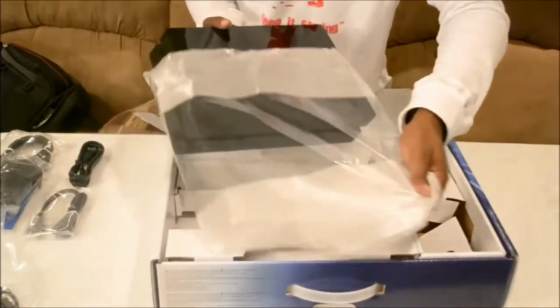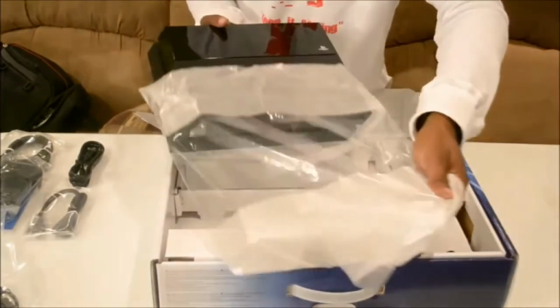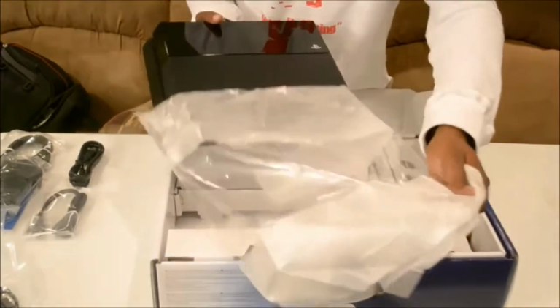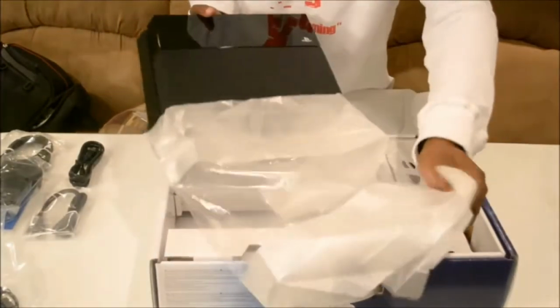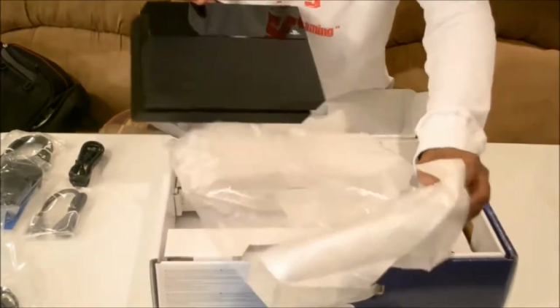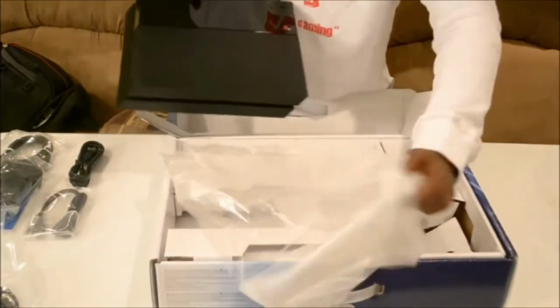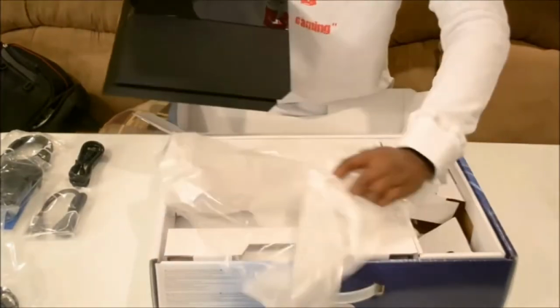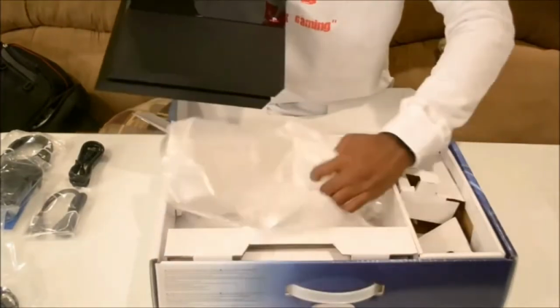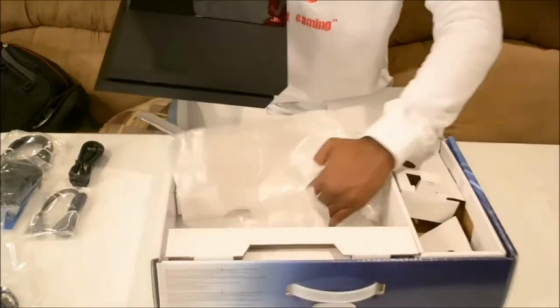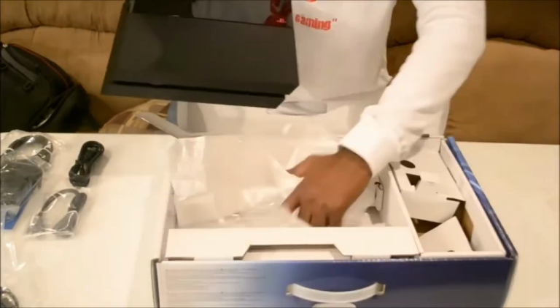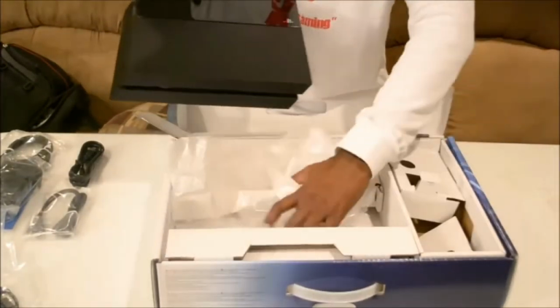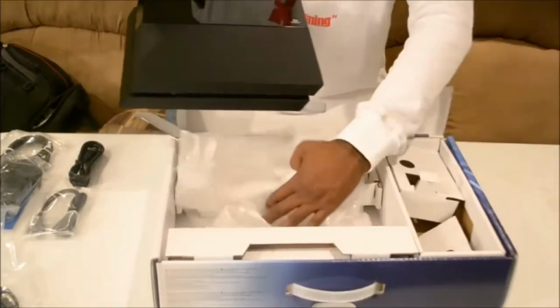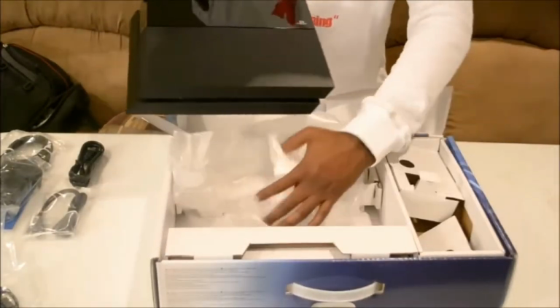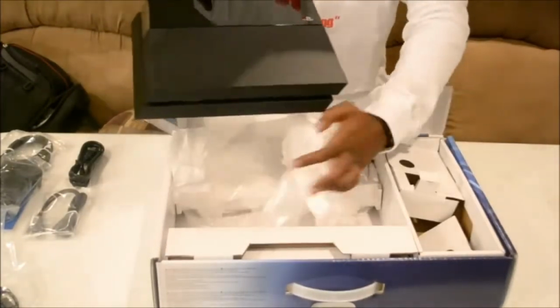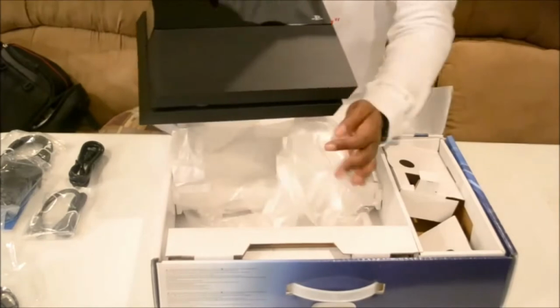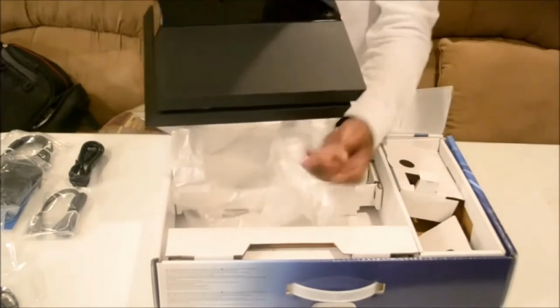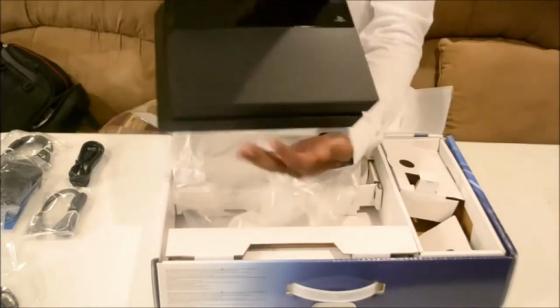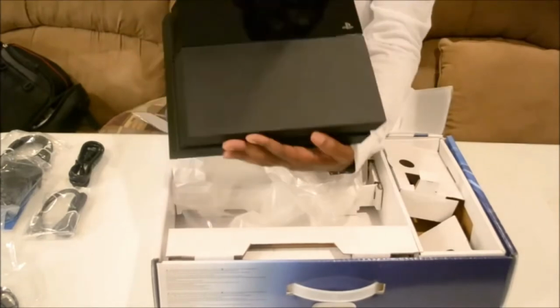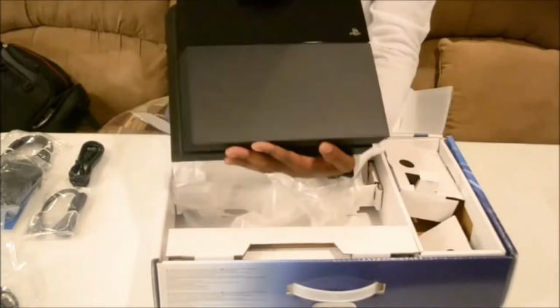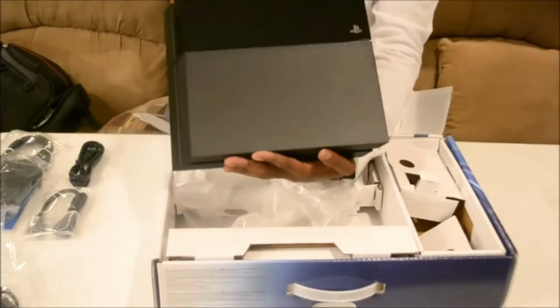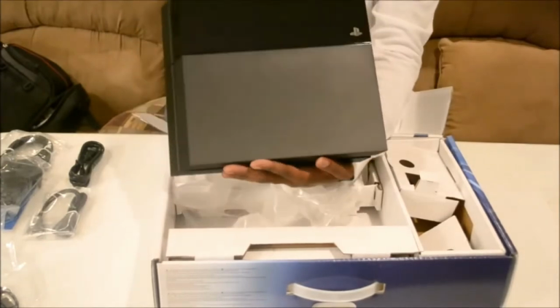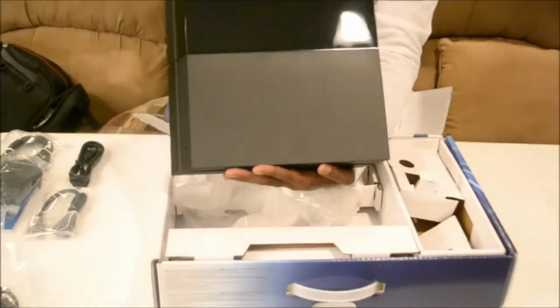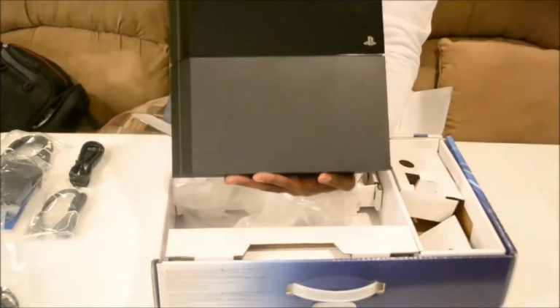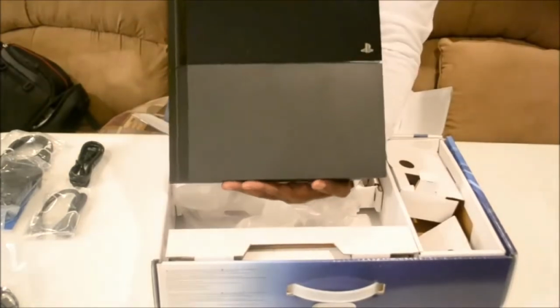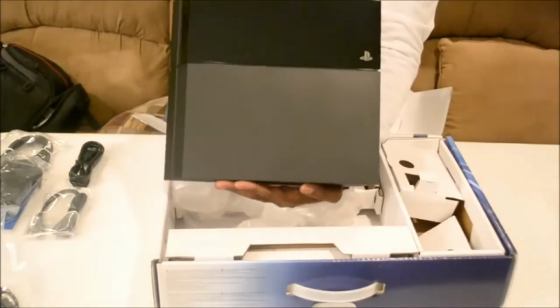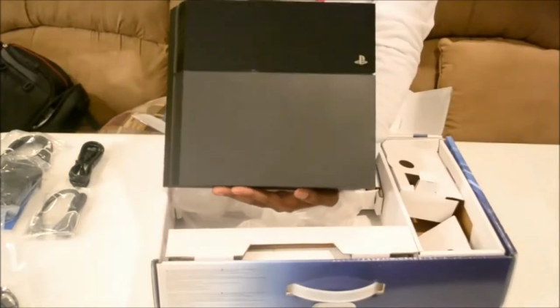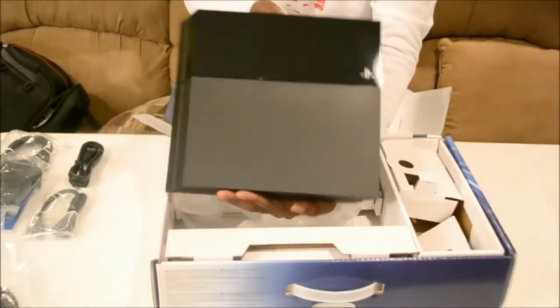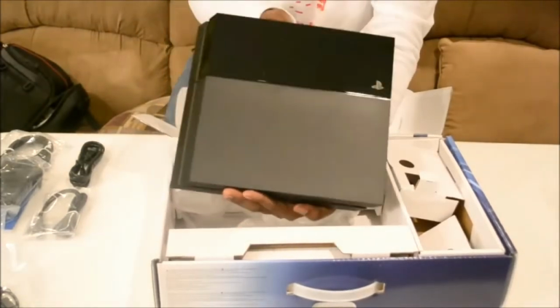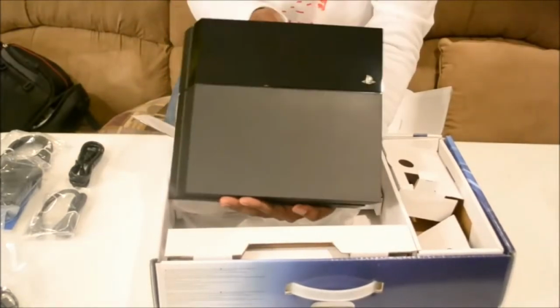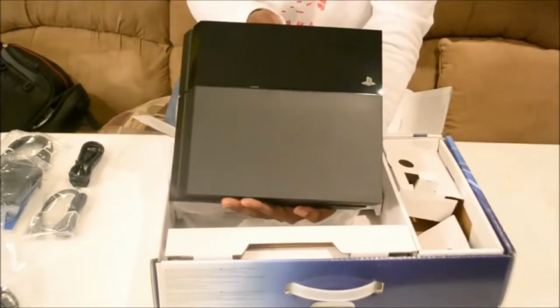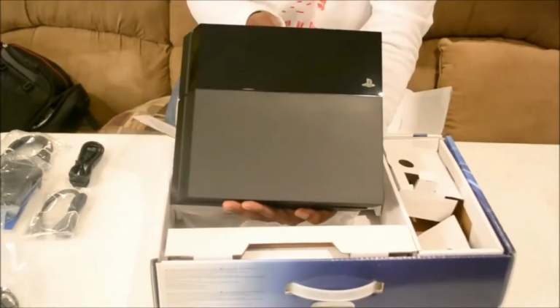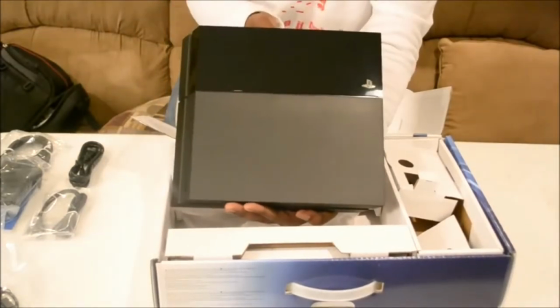And here you have it — finally, the PlayStation 4.